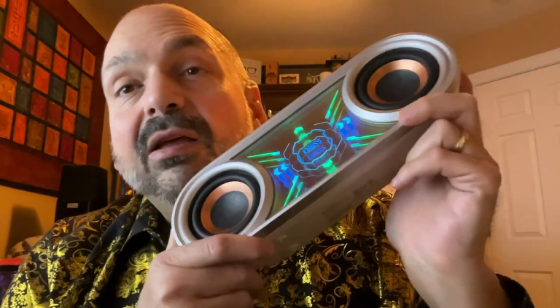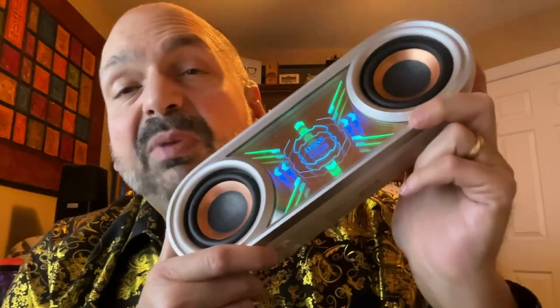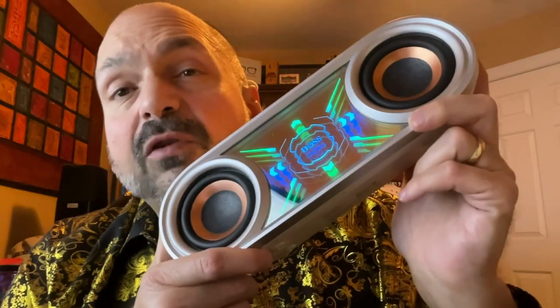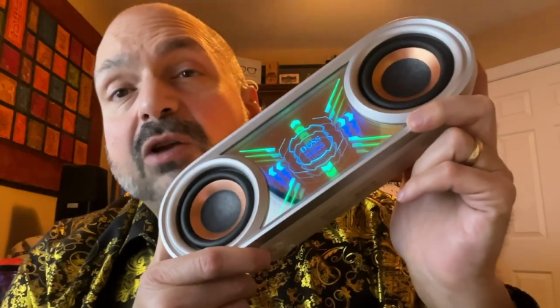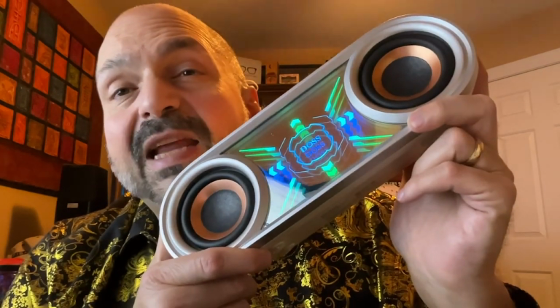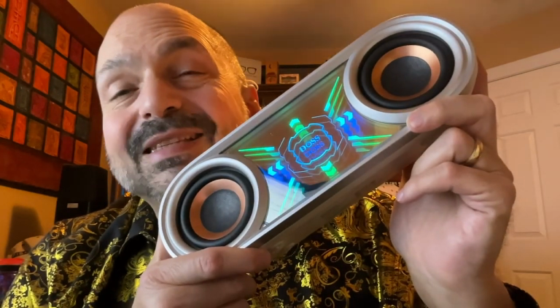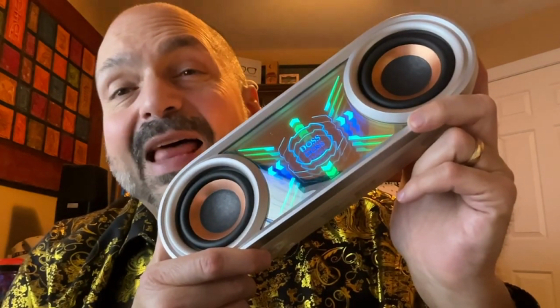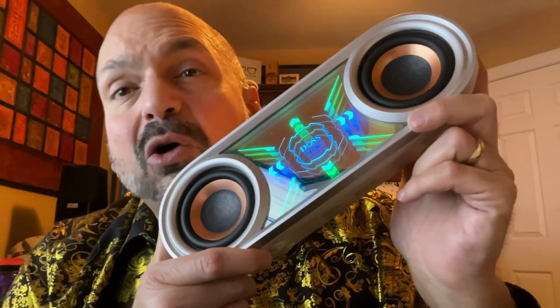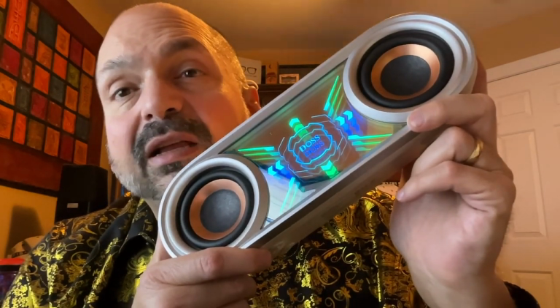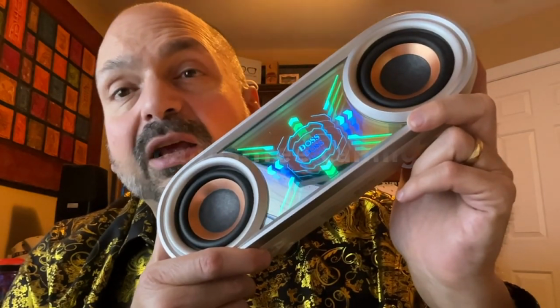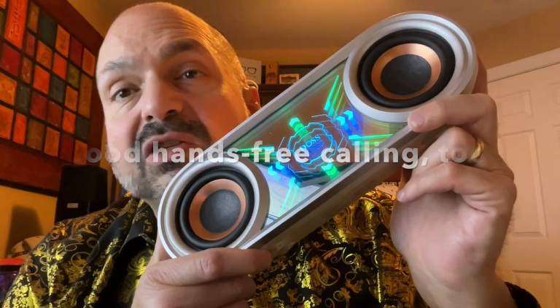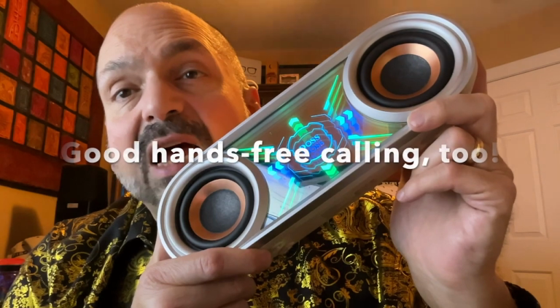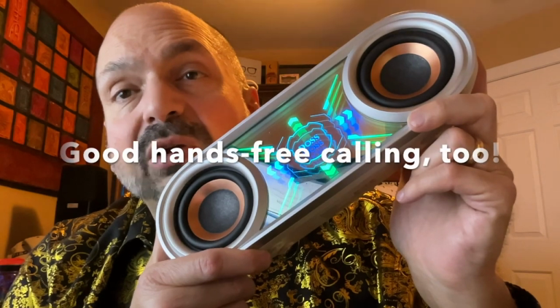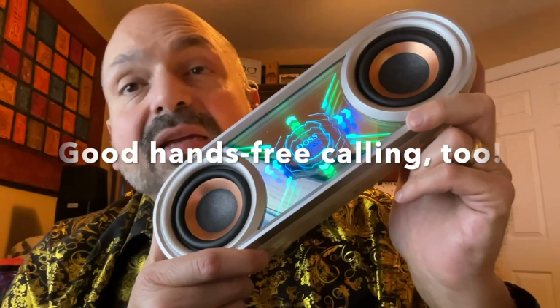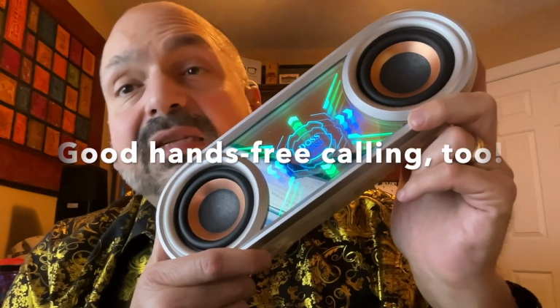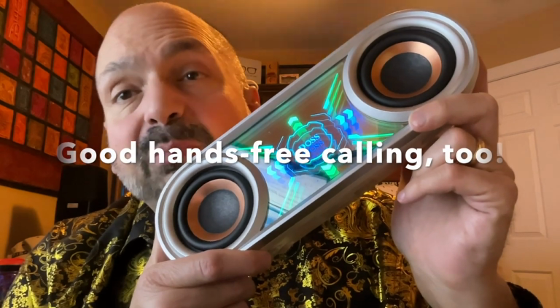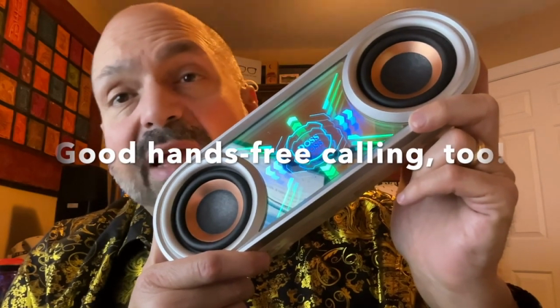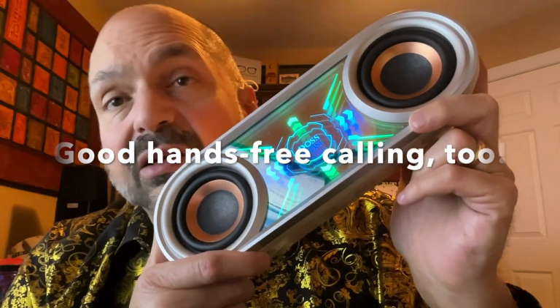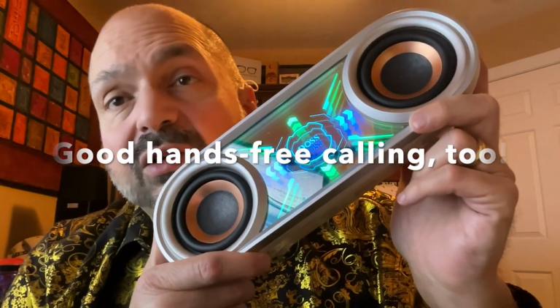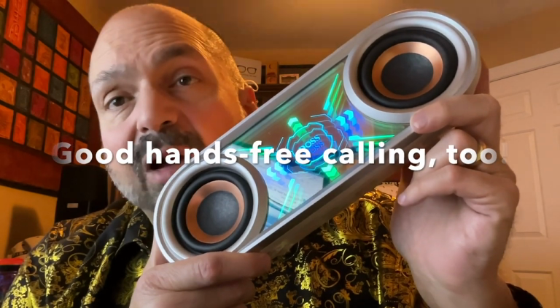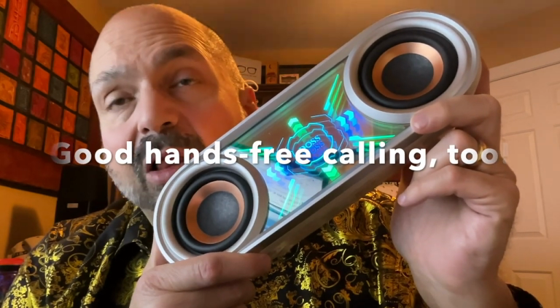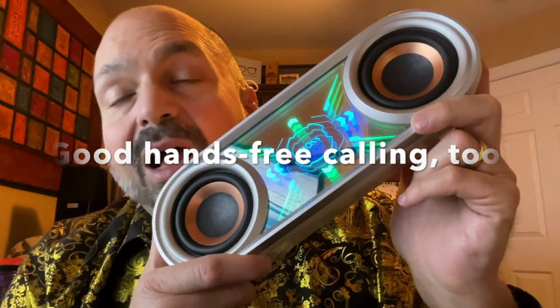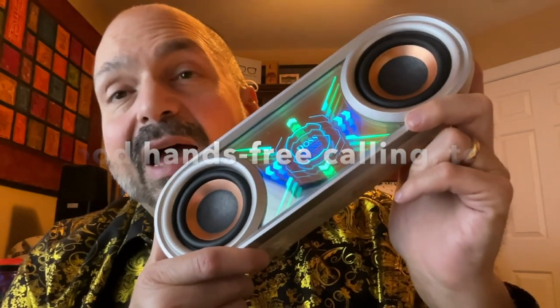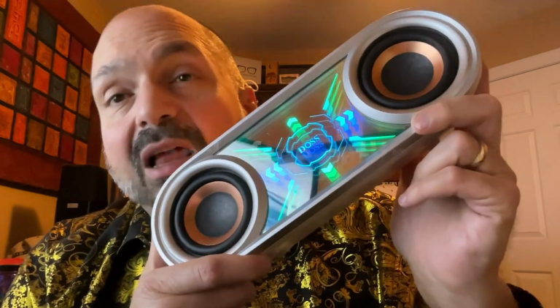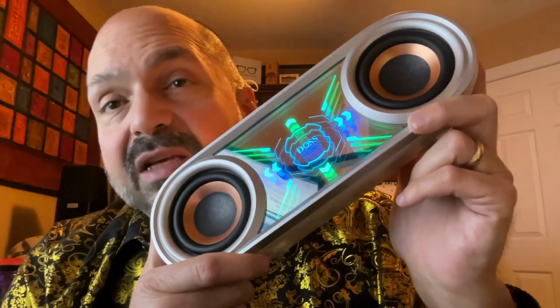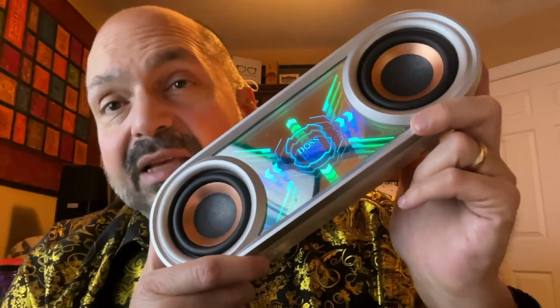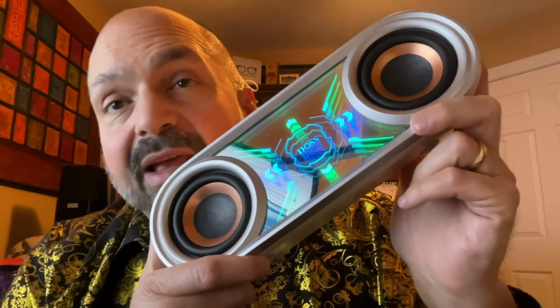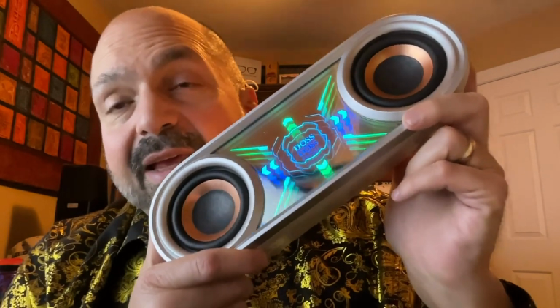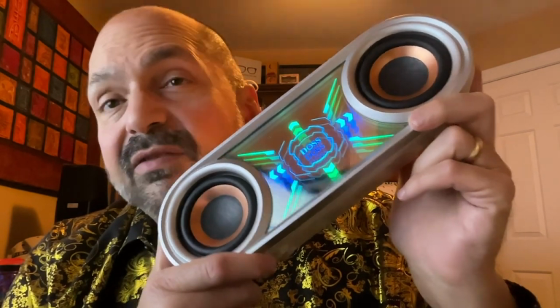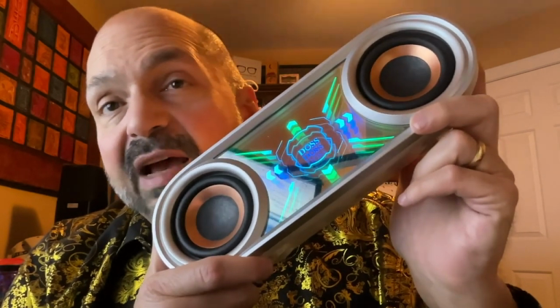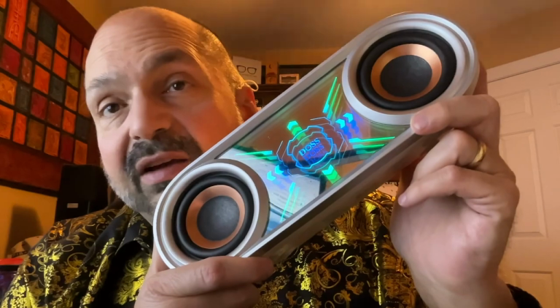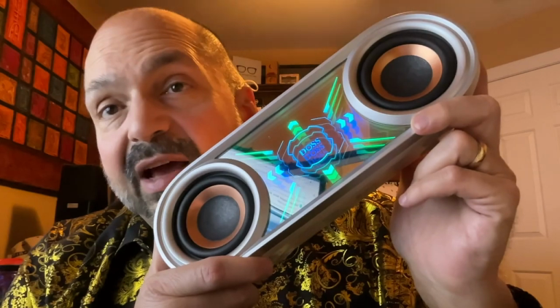The P400 has loud, clear sound, deep bass, and good treble. I love this thing — it's a 5 out of 5.